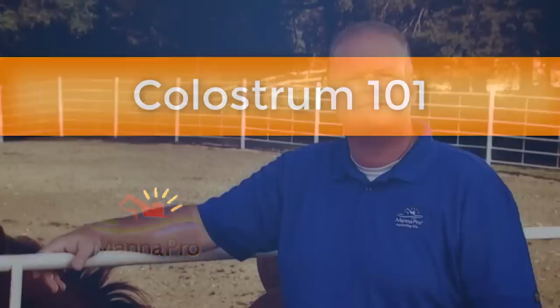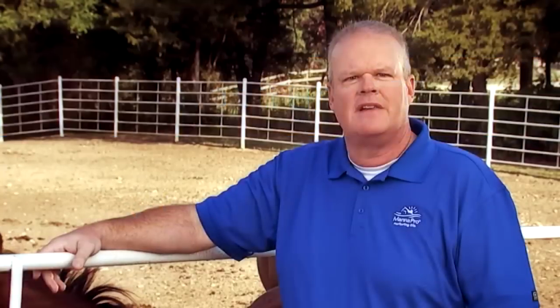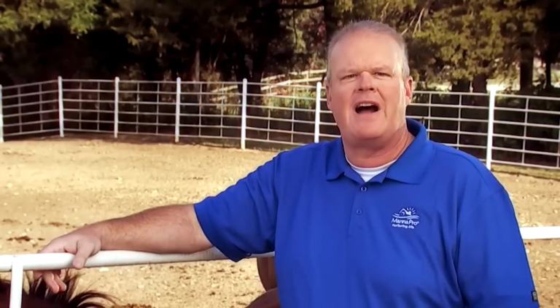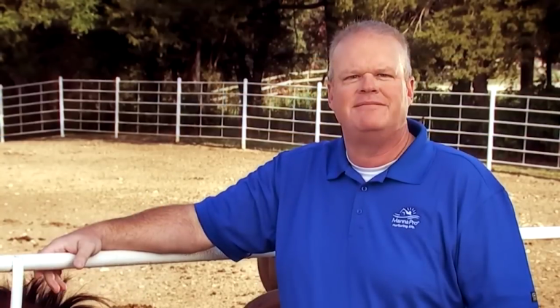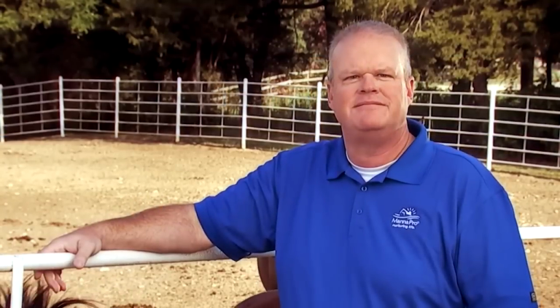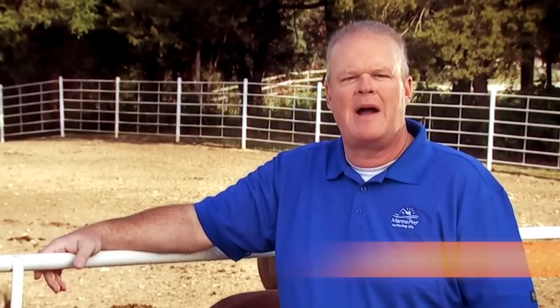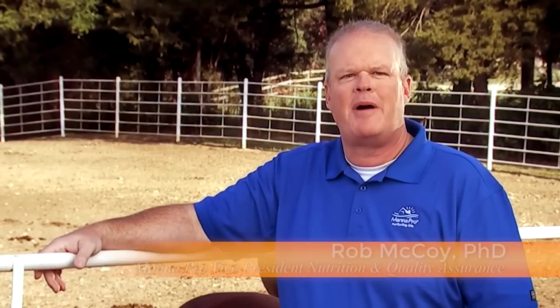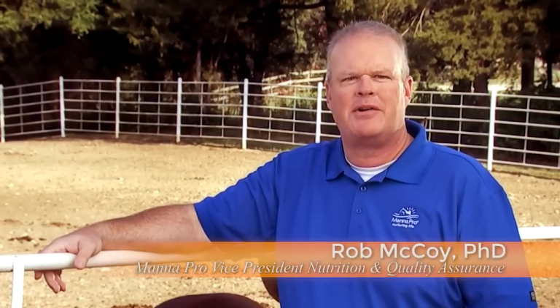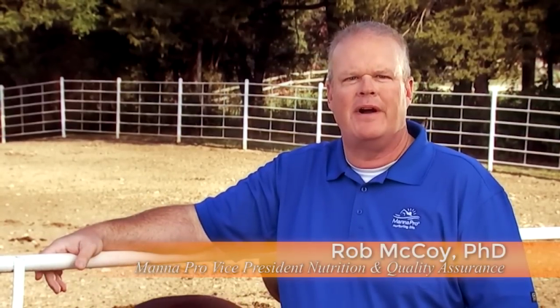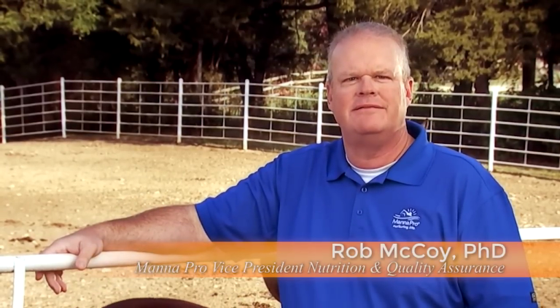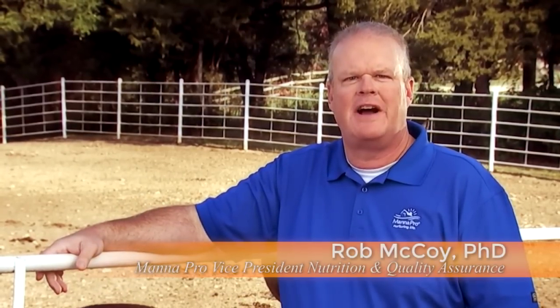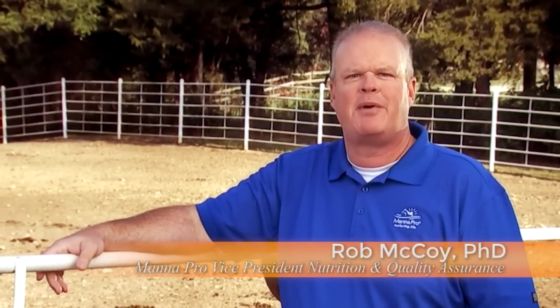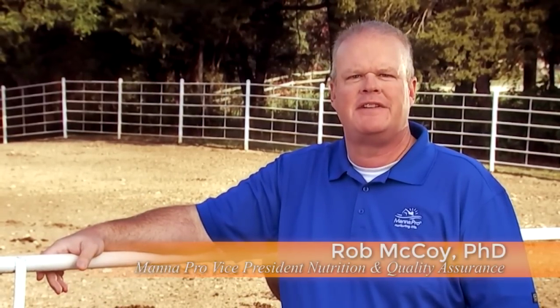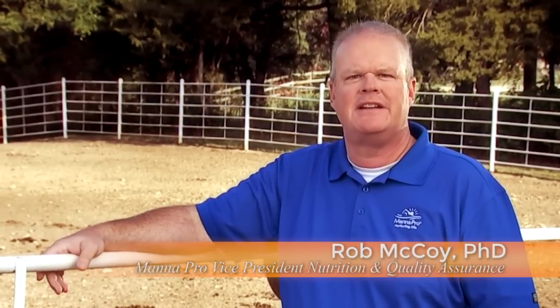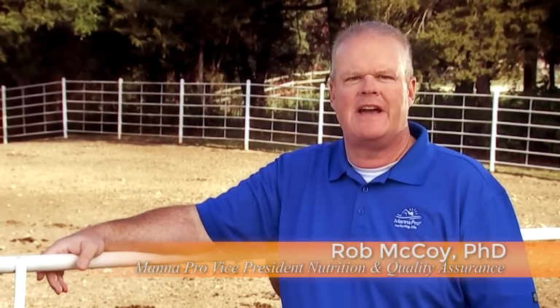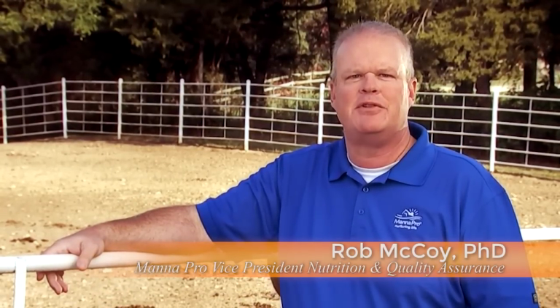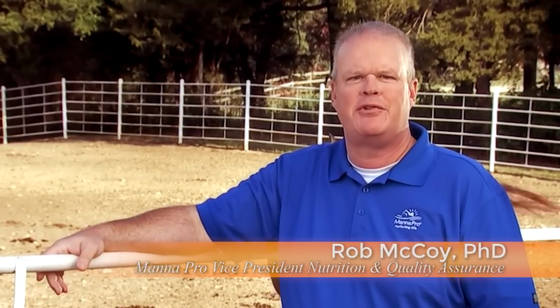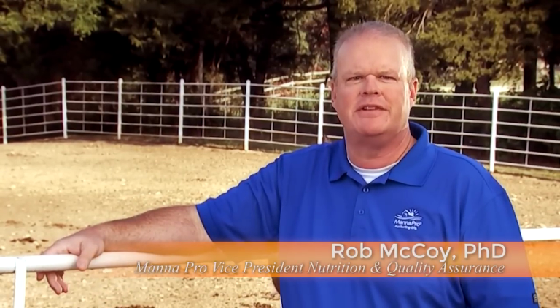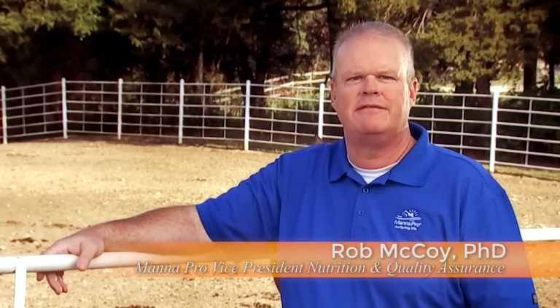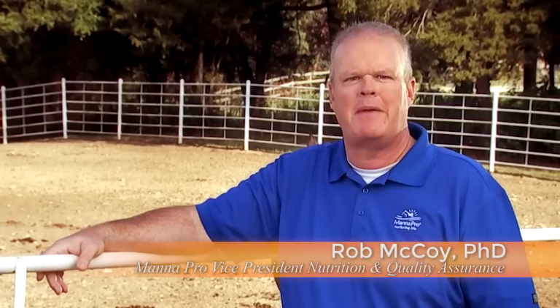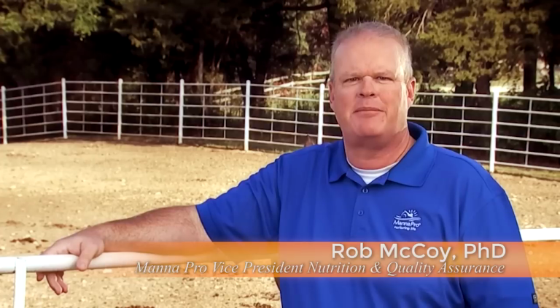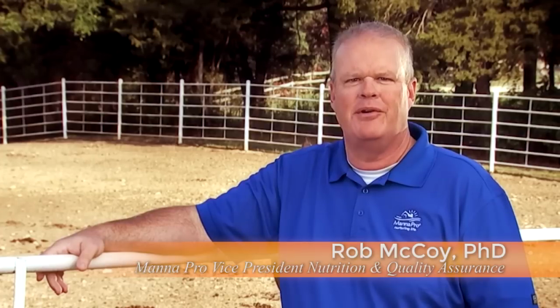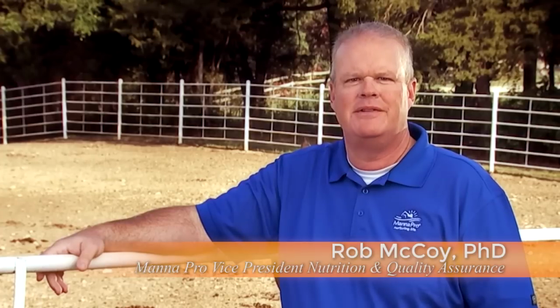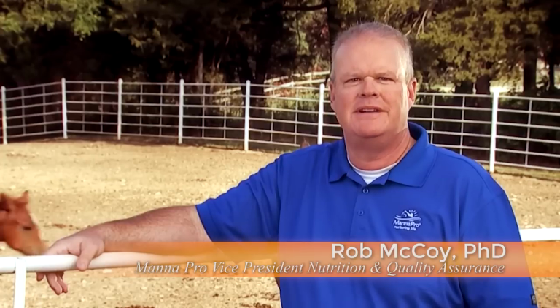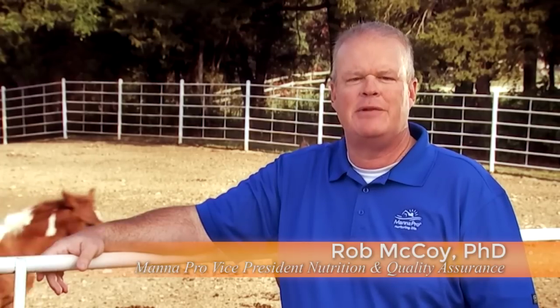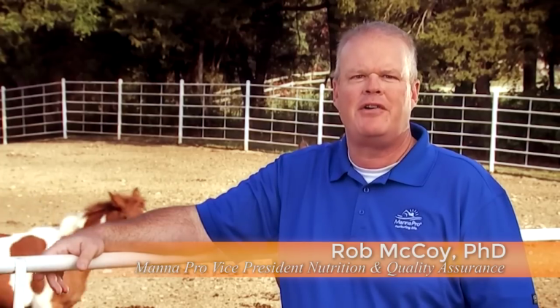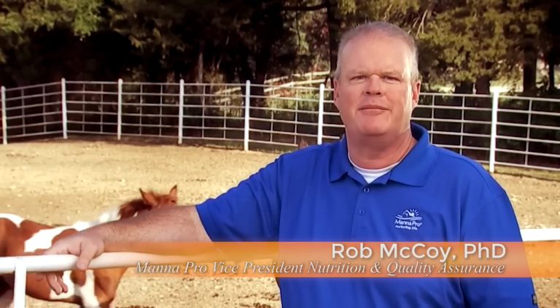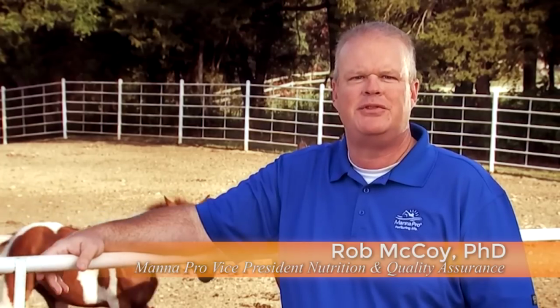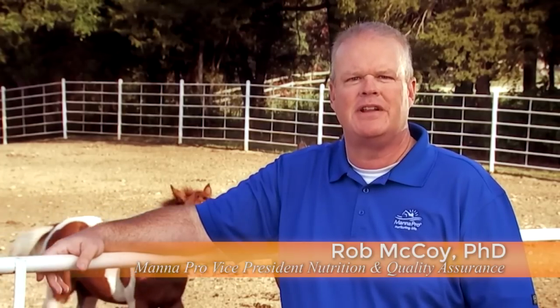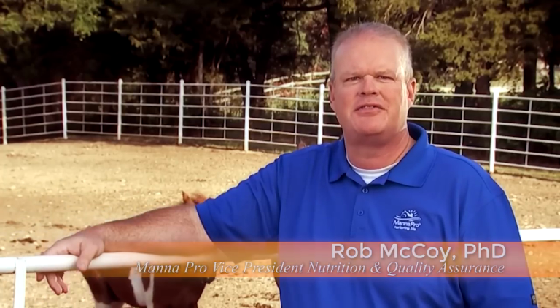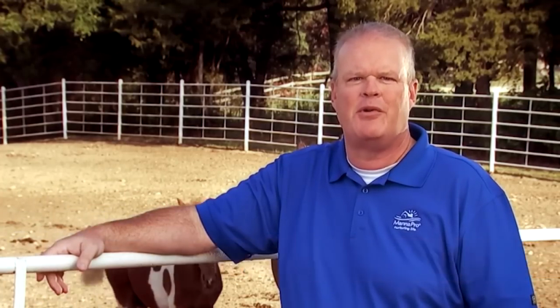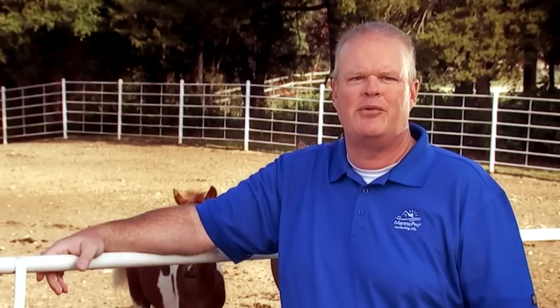Hi, I'm Rob McCoy, Vice President of Animal Nutrition for Manapro, and welcome to Colostrum 101.